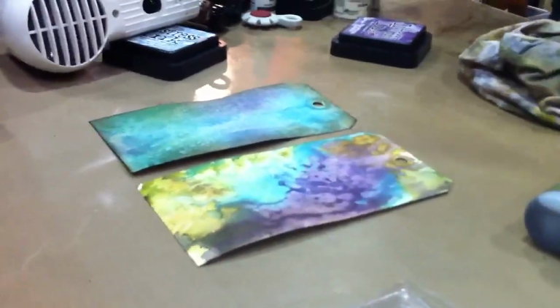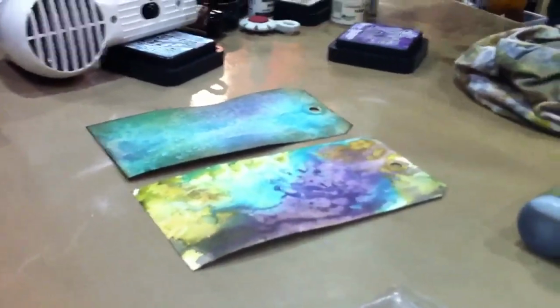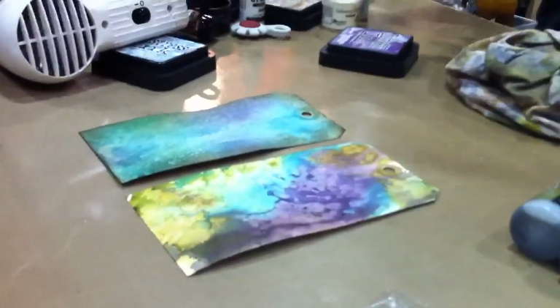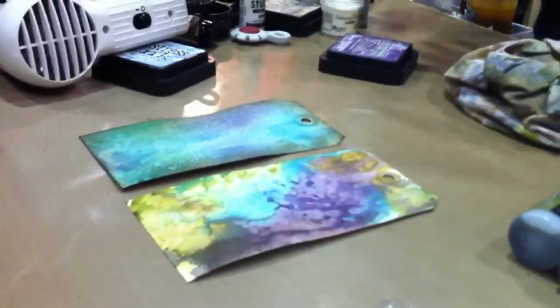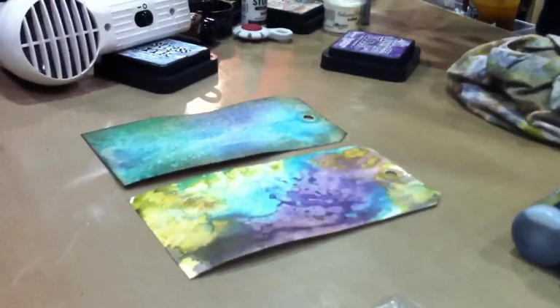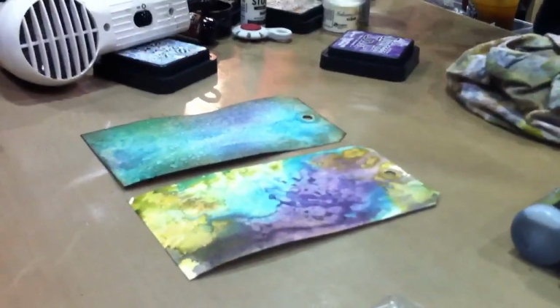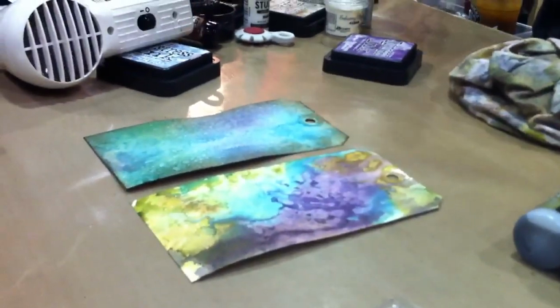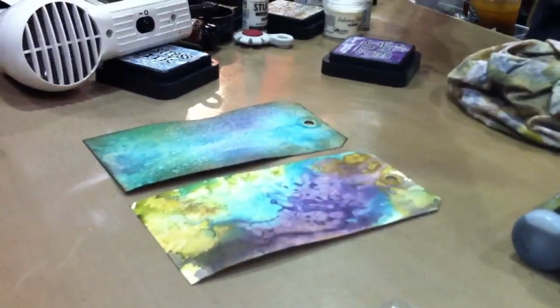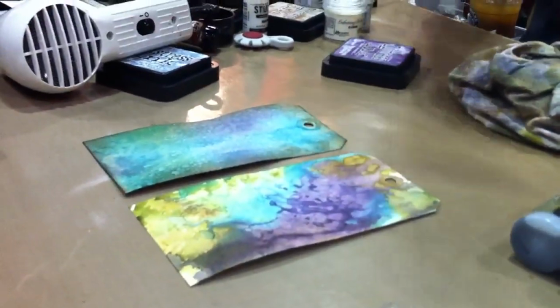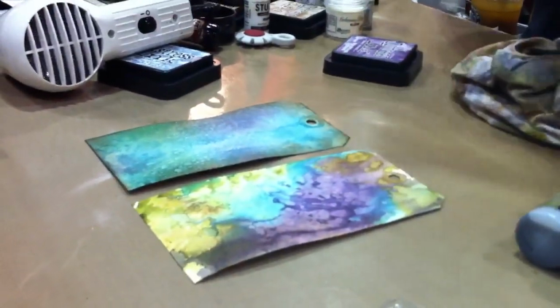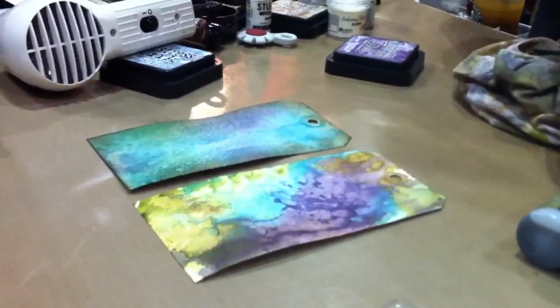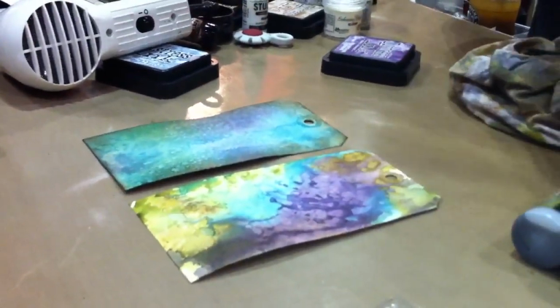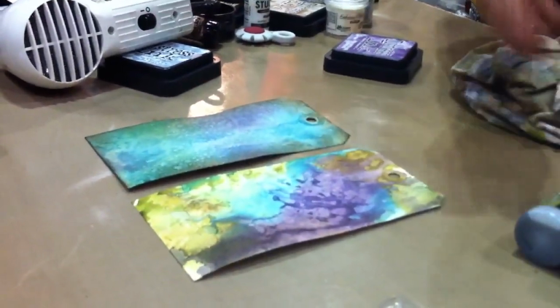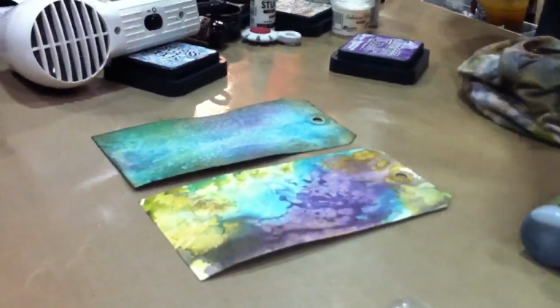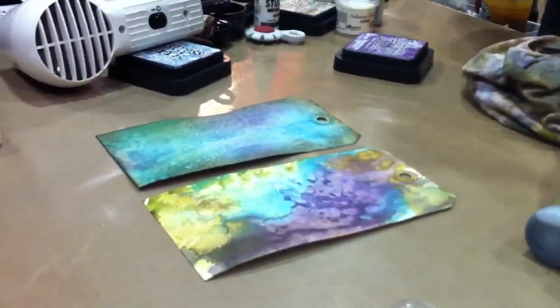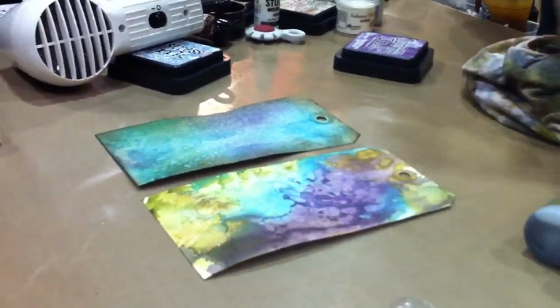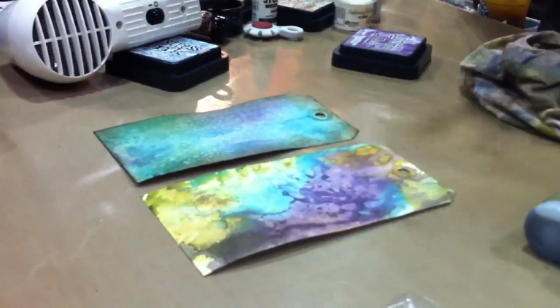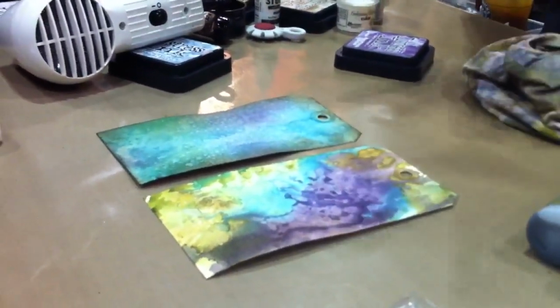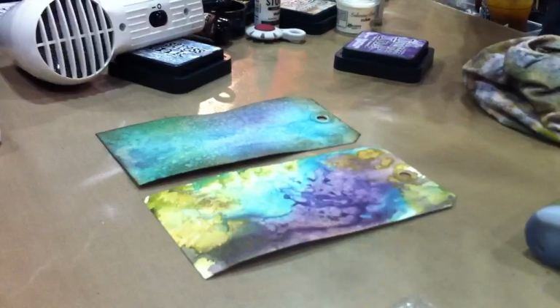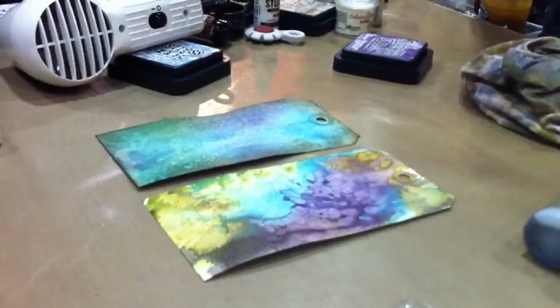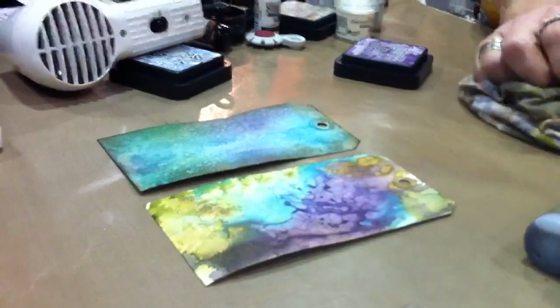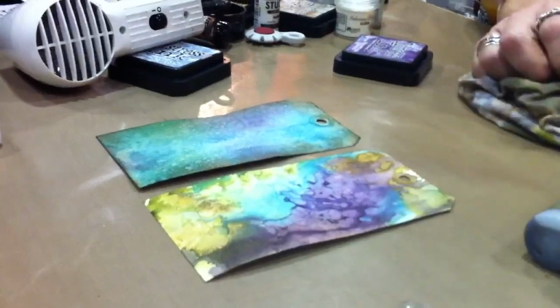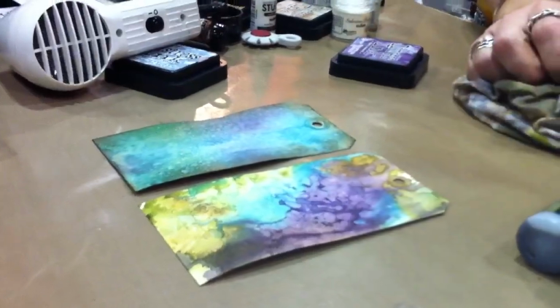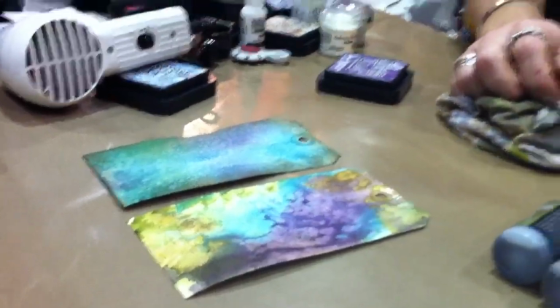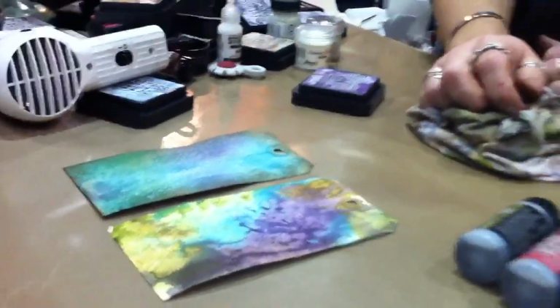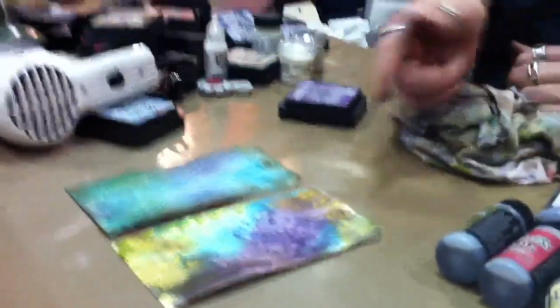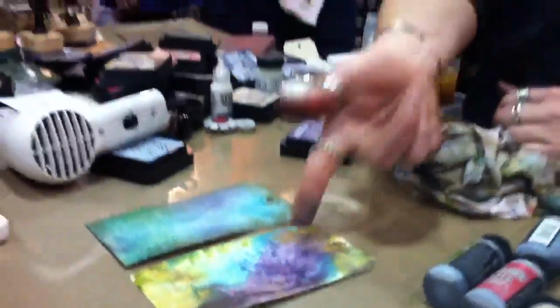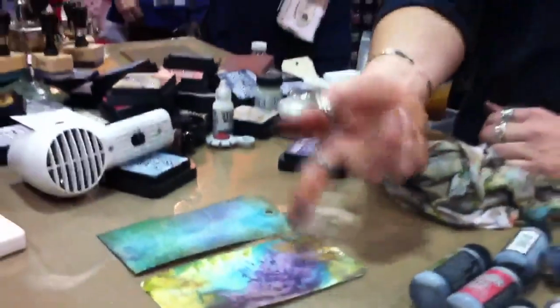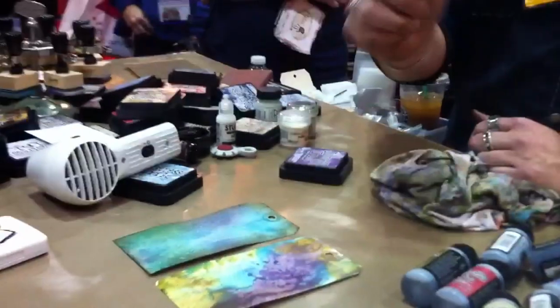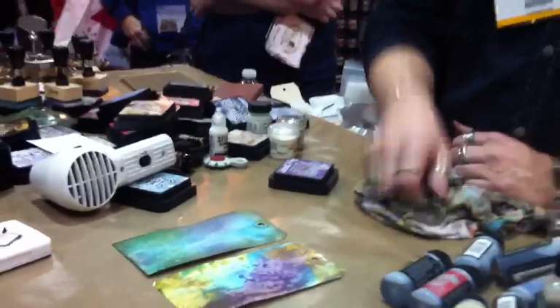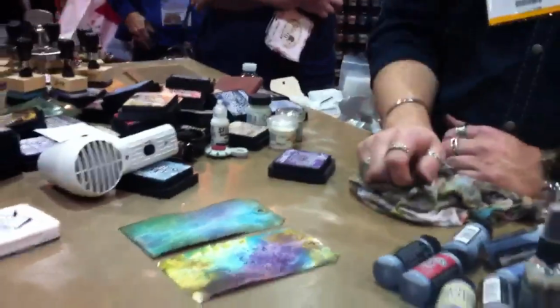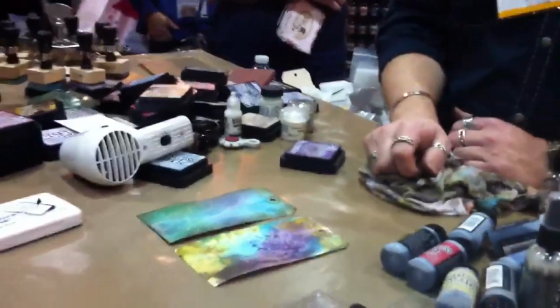I want it to work like an ink pad but be in a liquid bottle. All right, let's give it a shot — that's the stain.